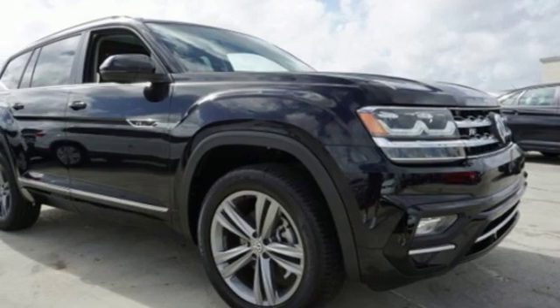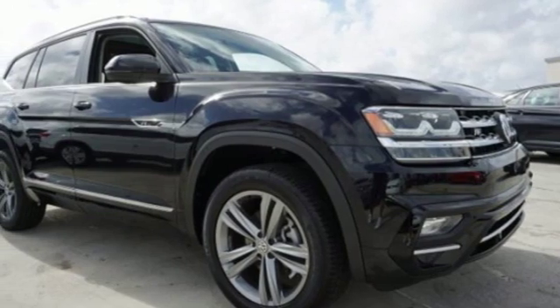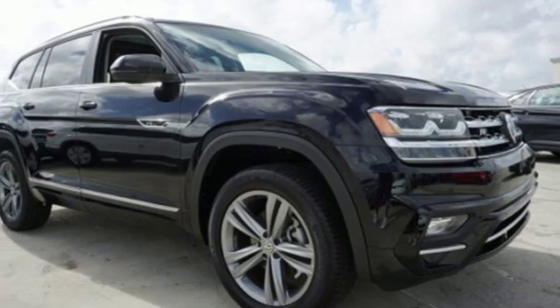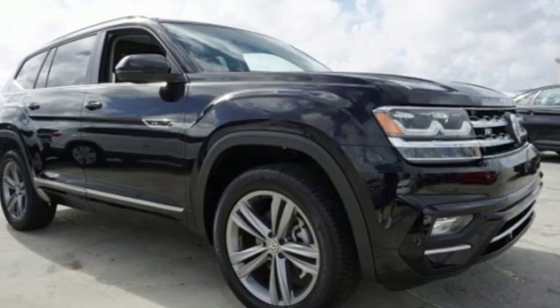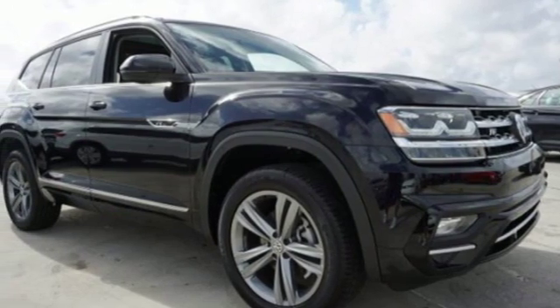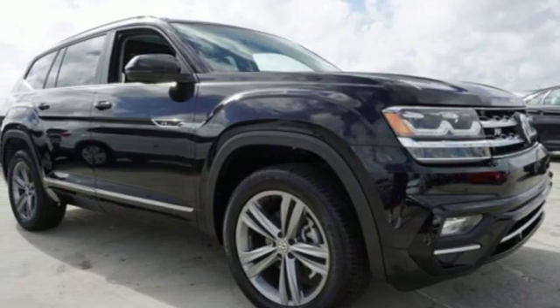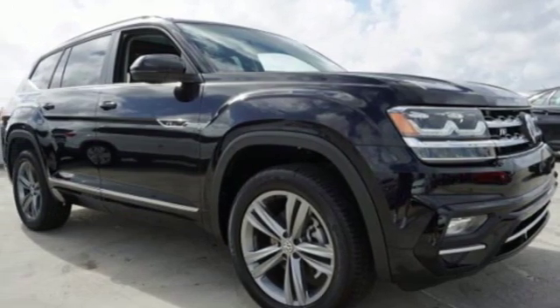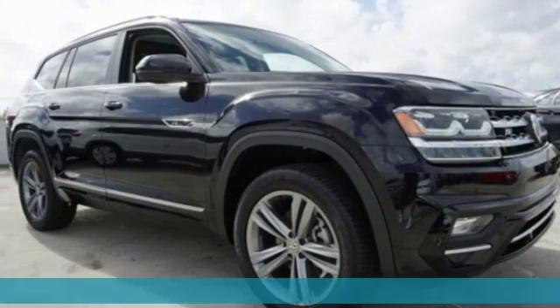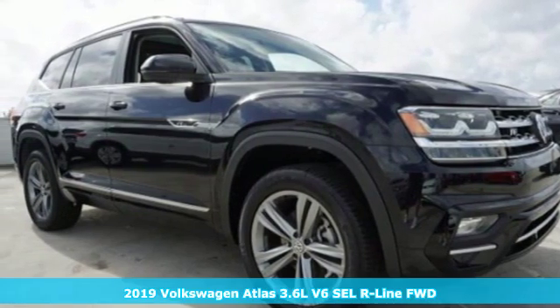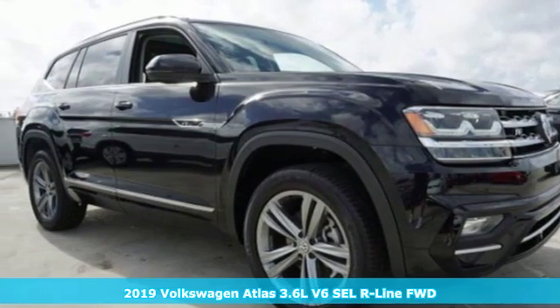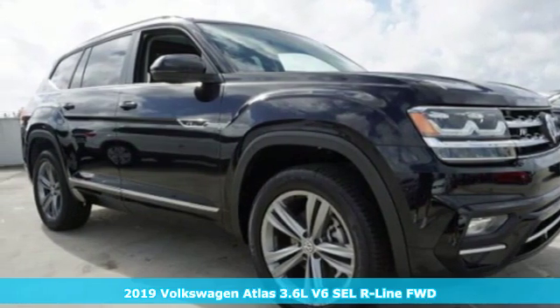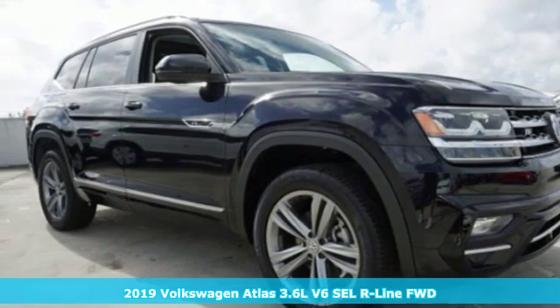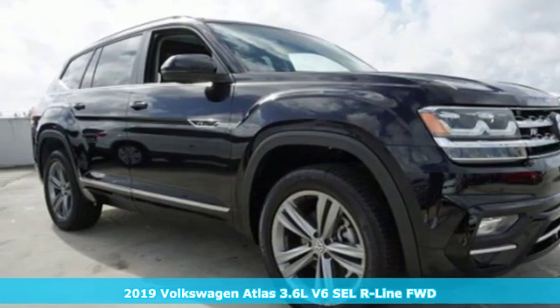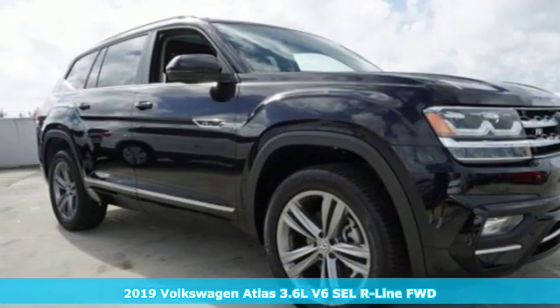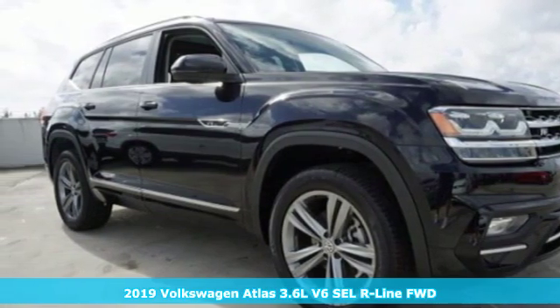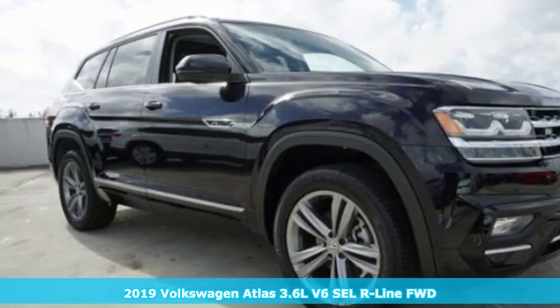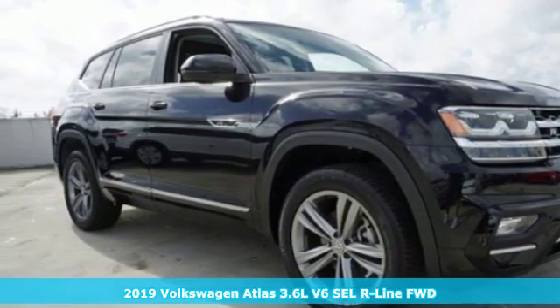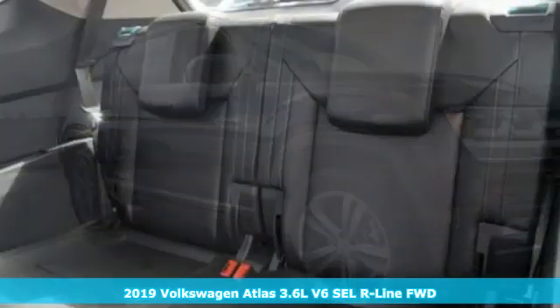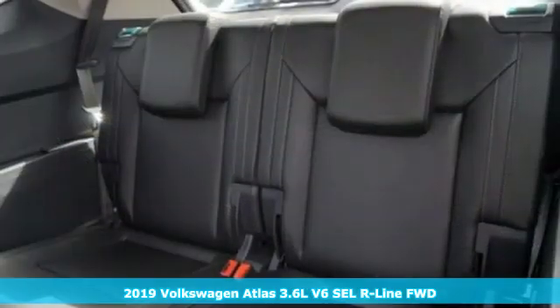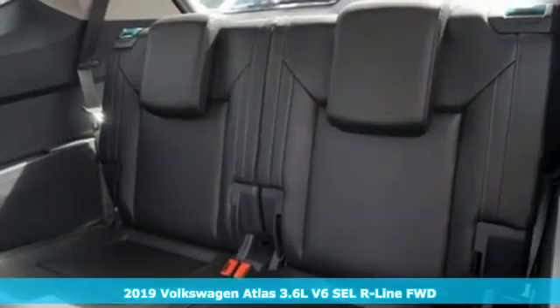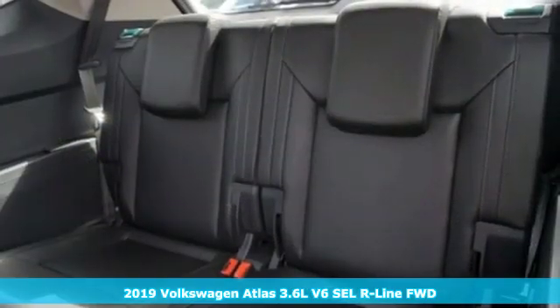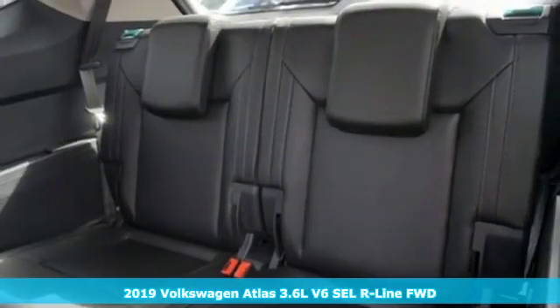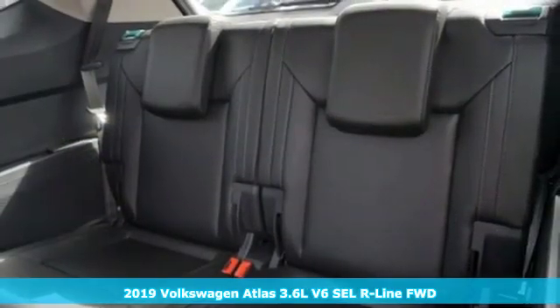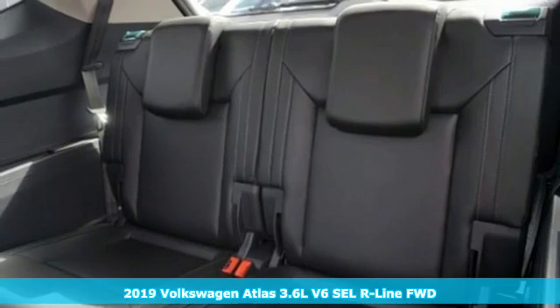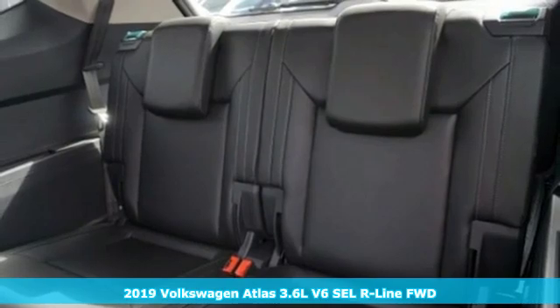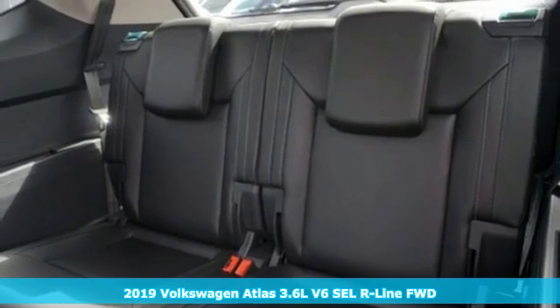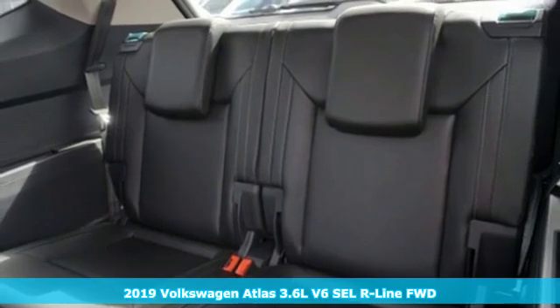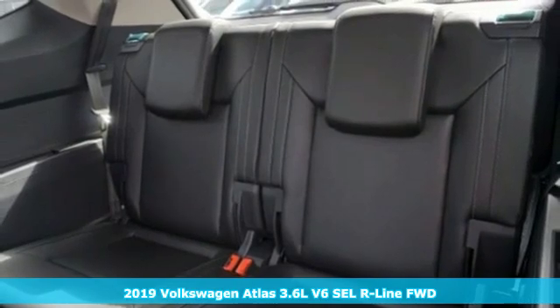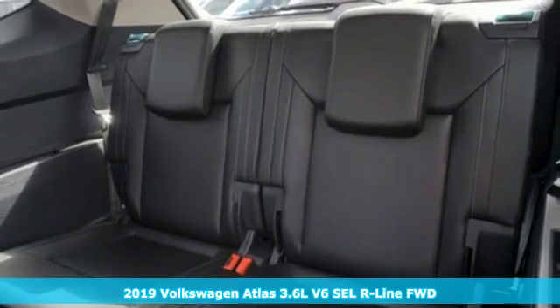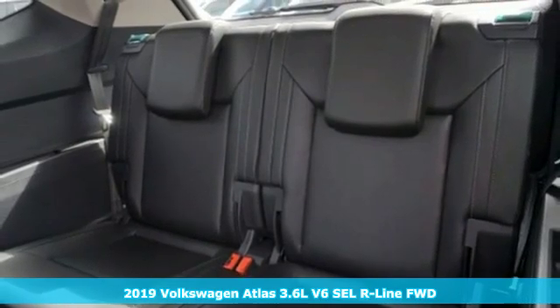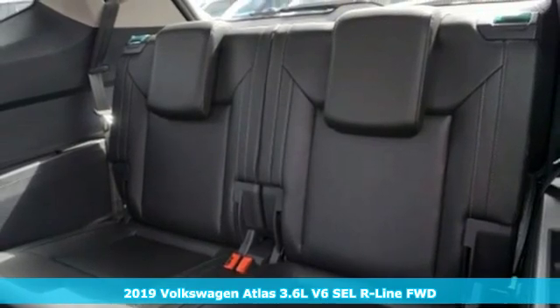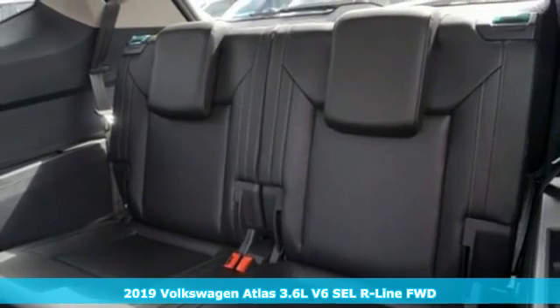It's a new 2019 Volkswagen Atlas — Volkswagen, where safety and performance come standard.